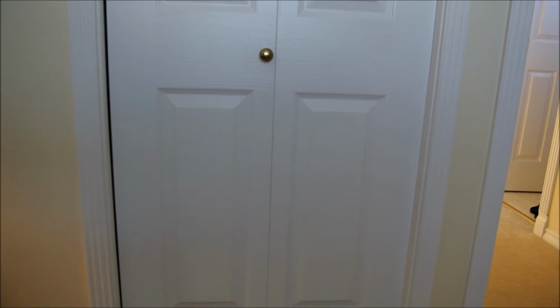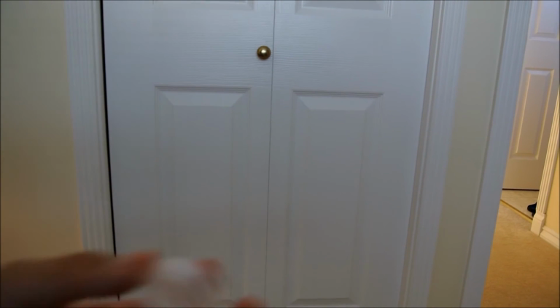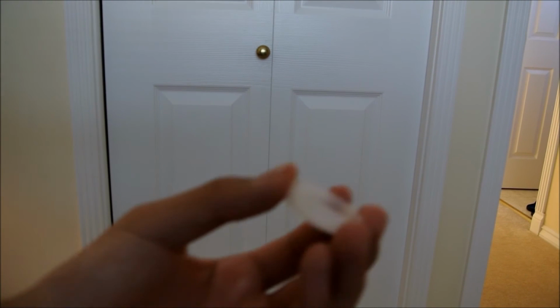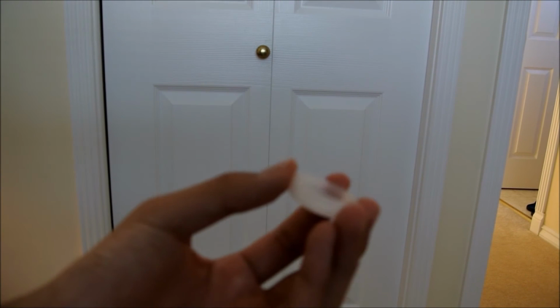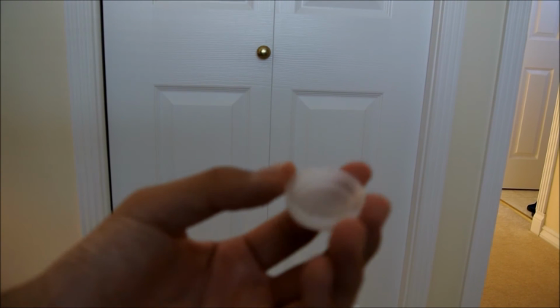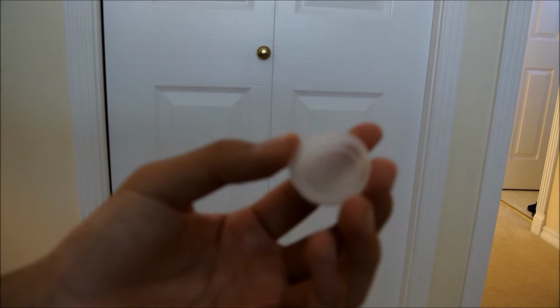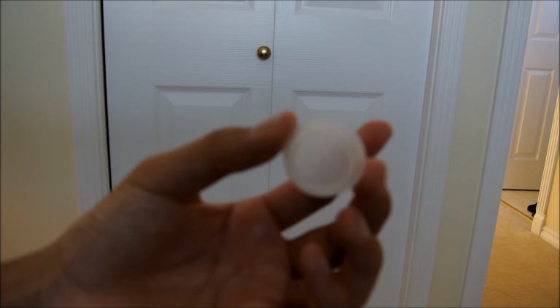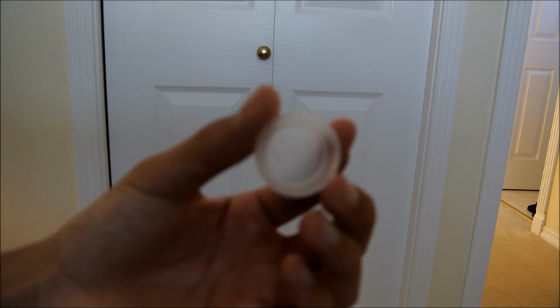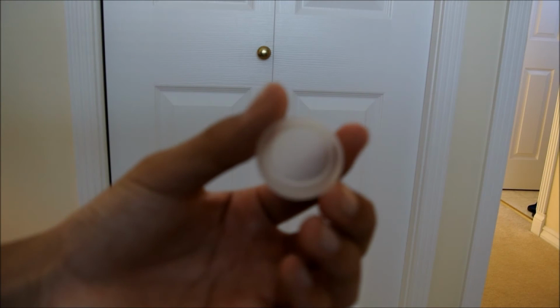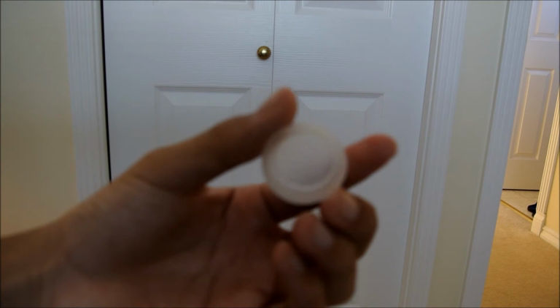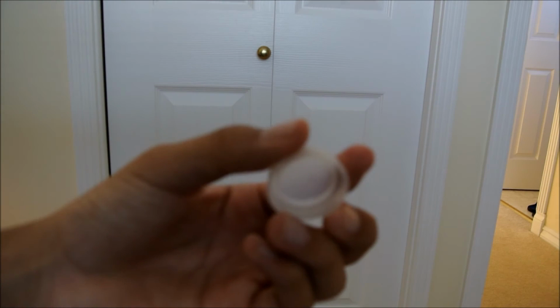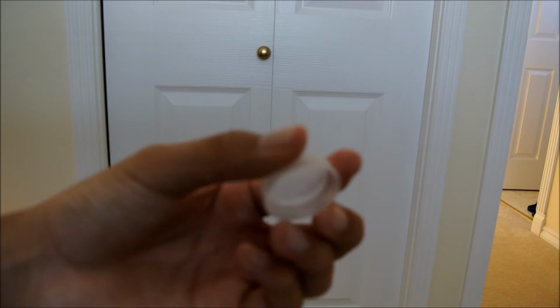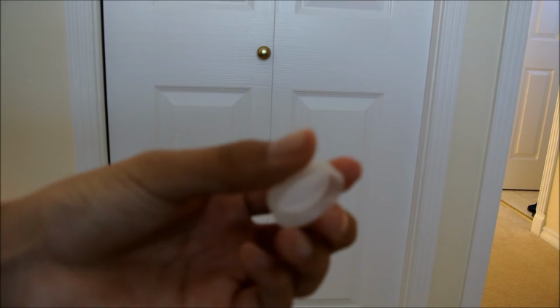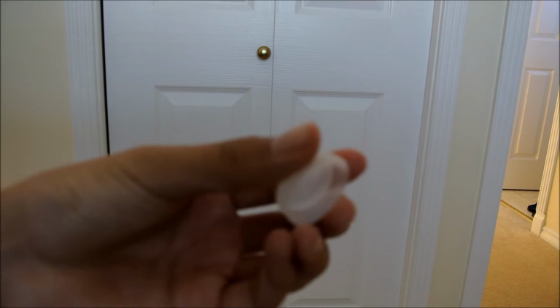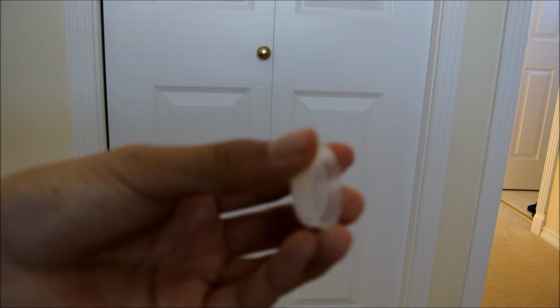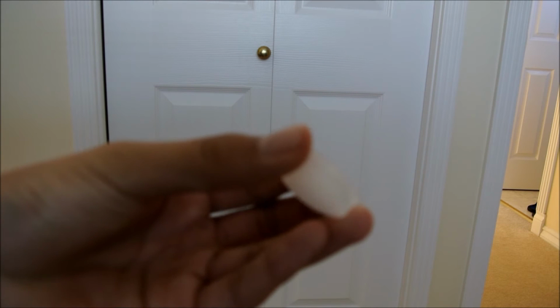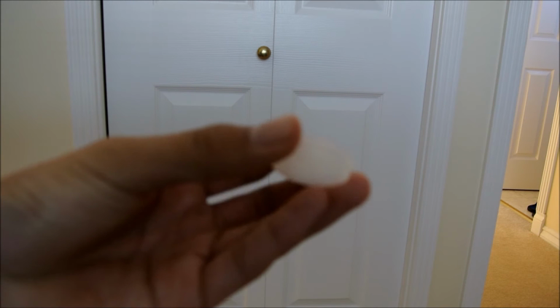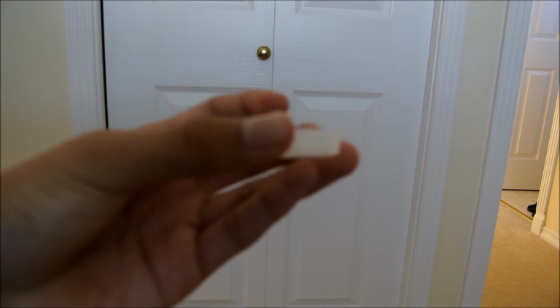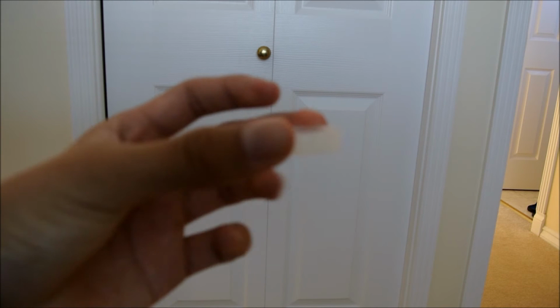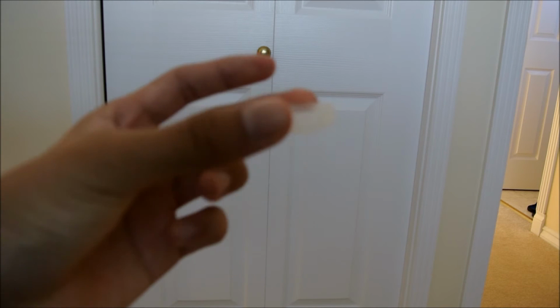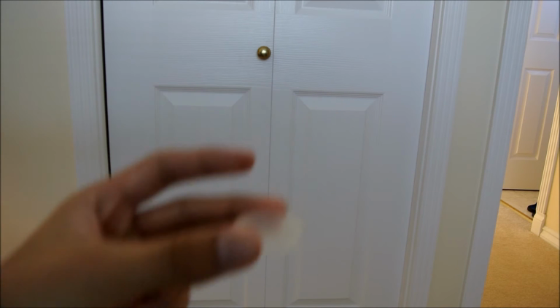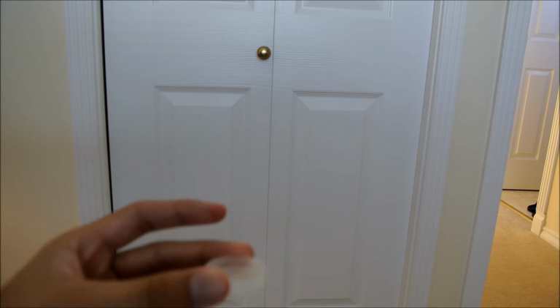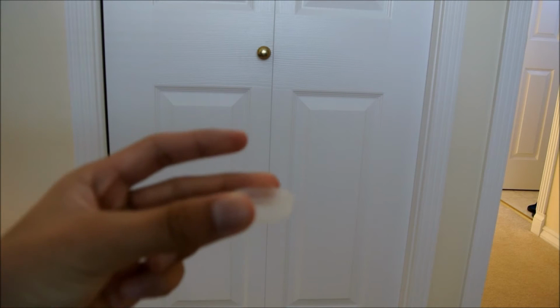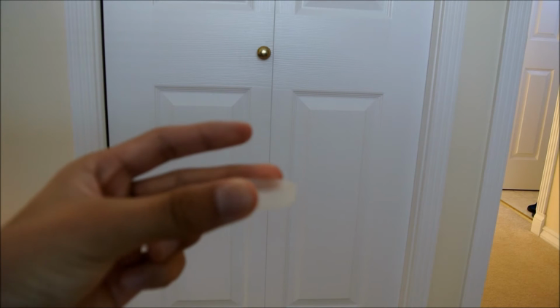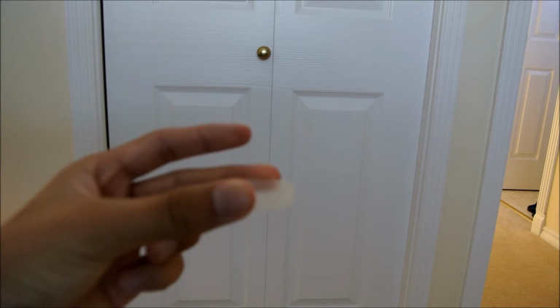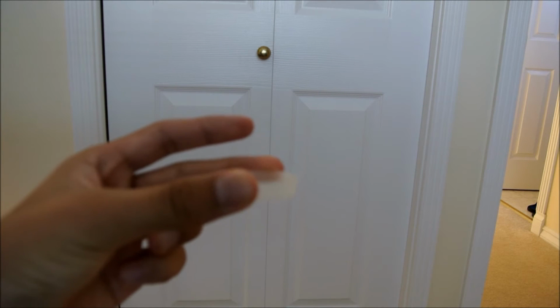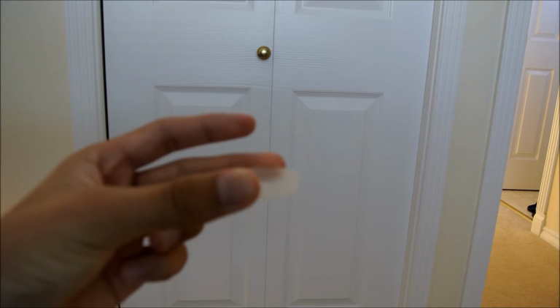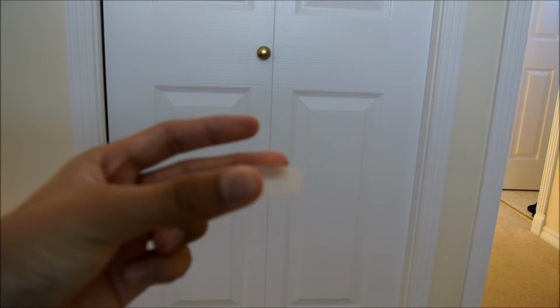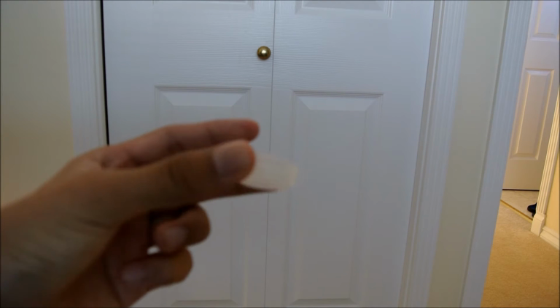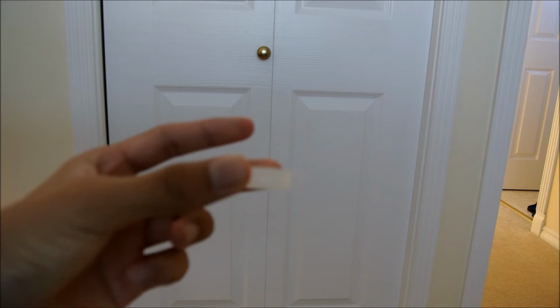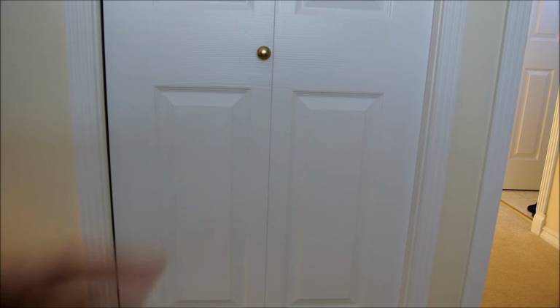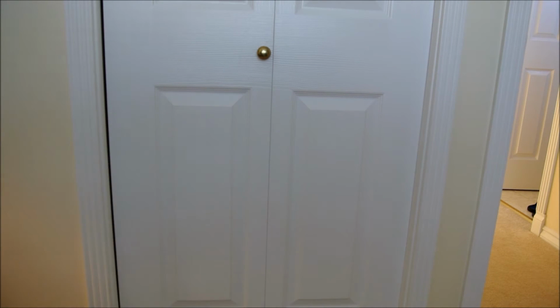Once your colony is big enough to live in a formicarium with an outworld, you can just use a plastic lid and fill it up.